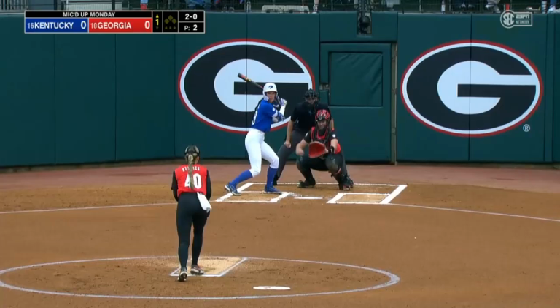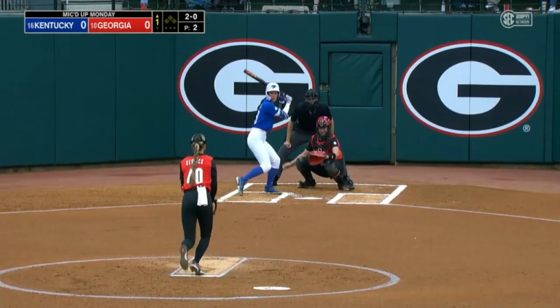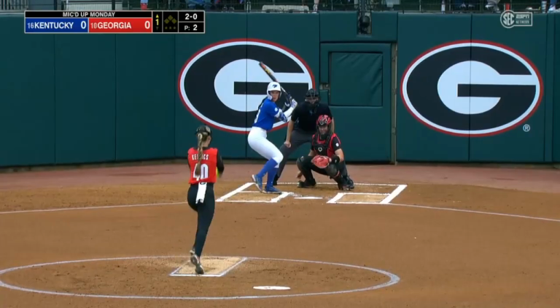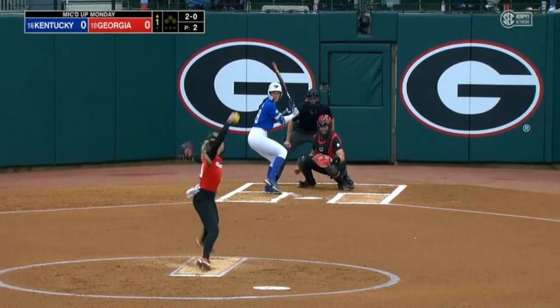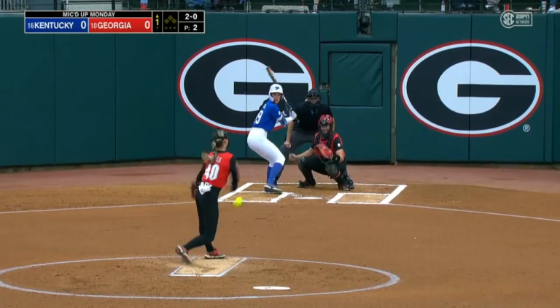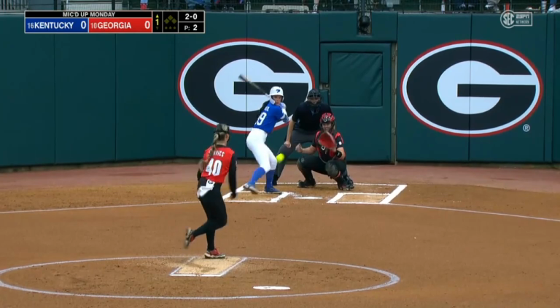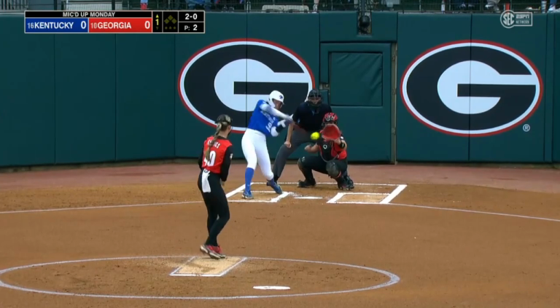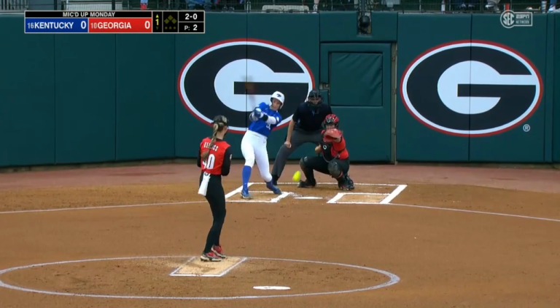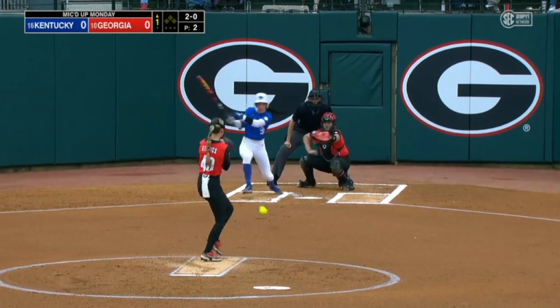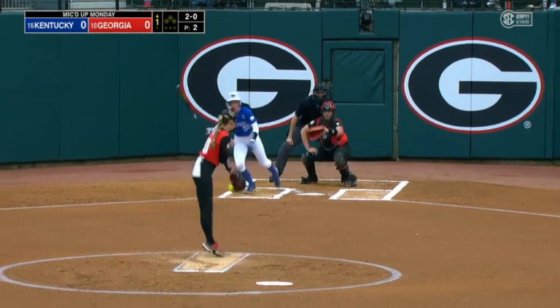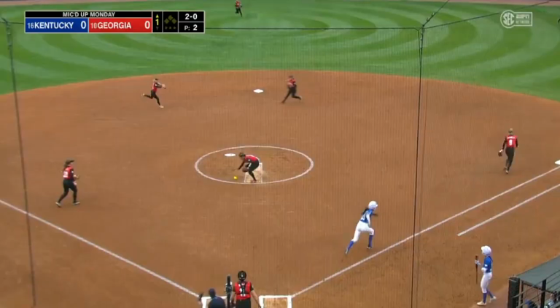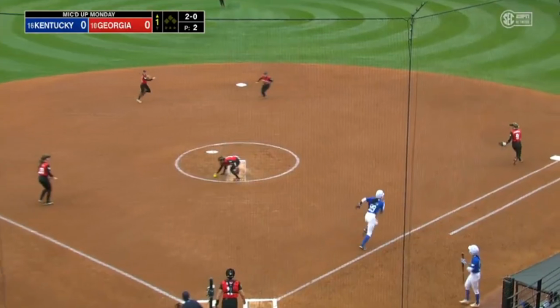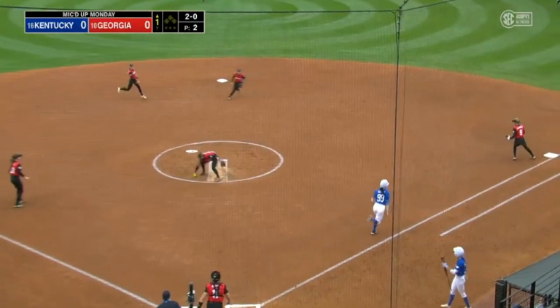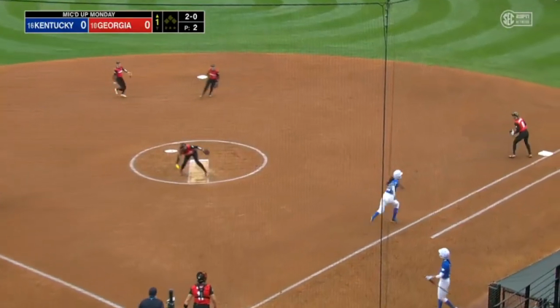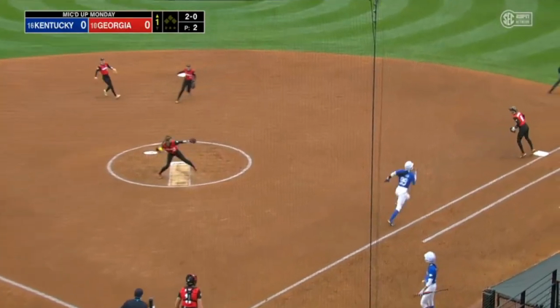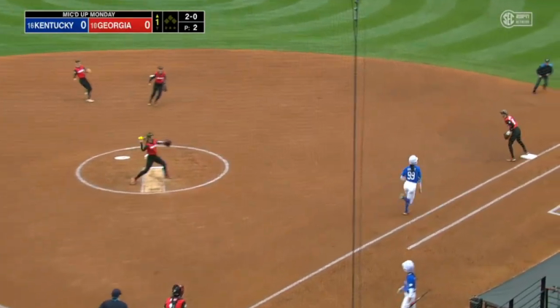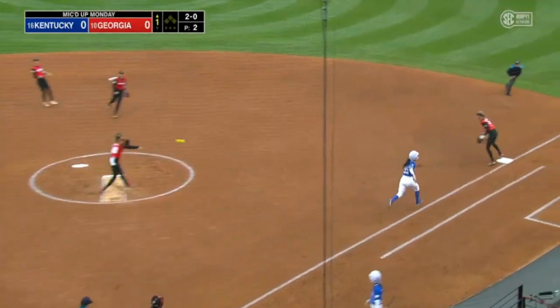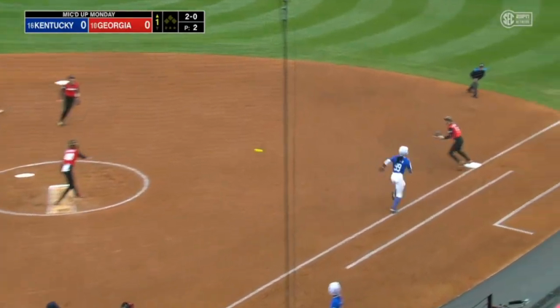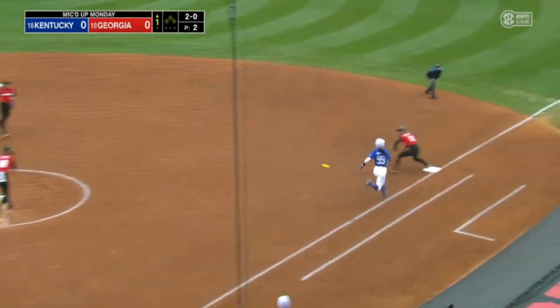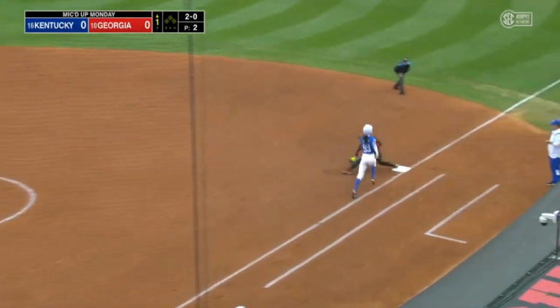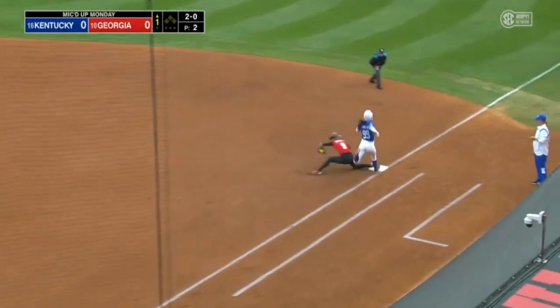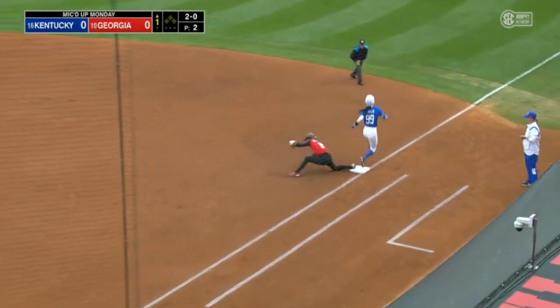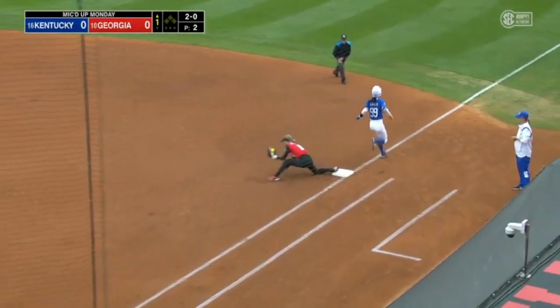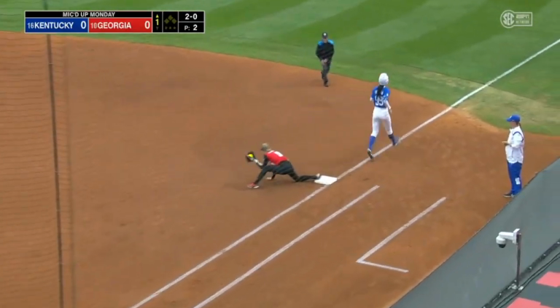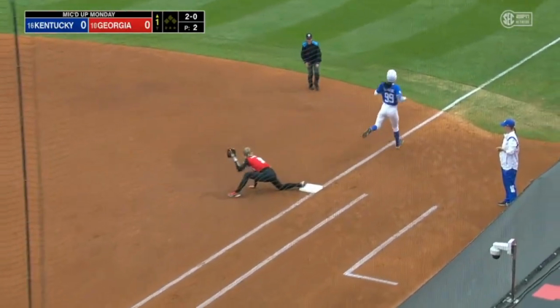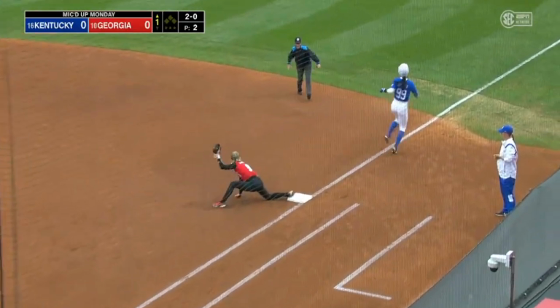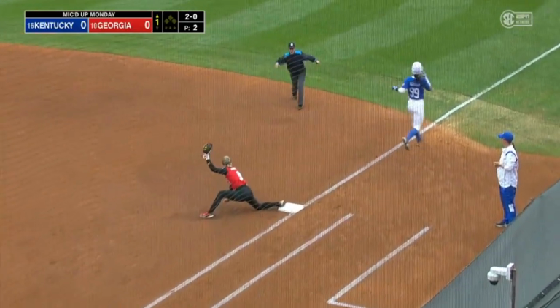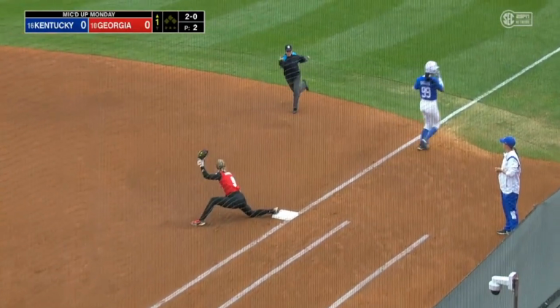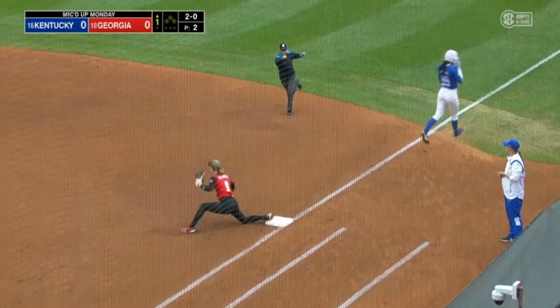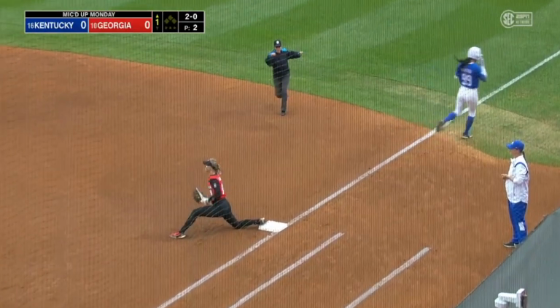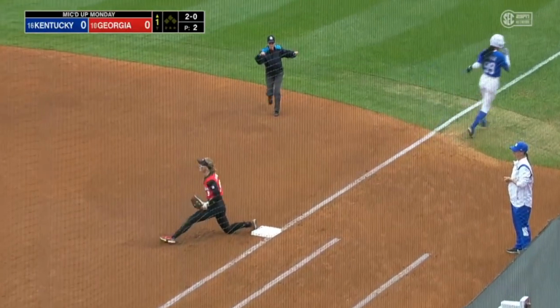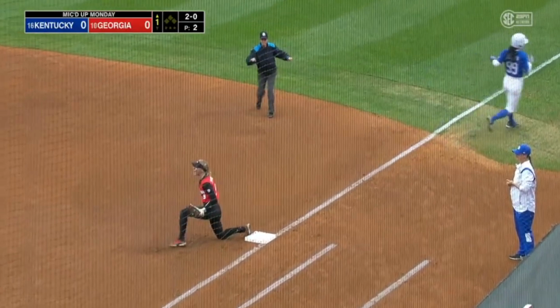Count to Kayla Kowalik leading things off. Back through the middle, knocked down by Kerpix, who throws it low.